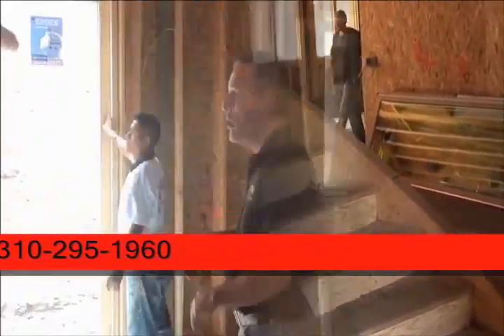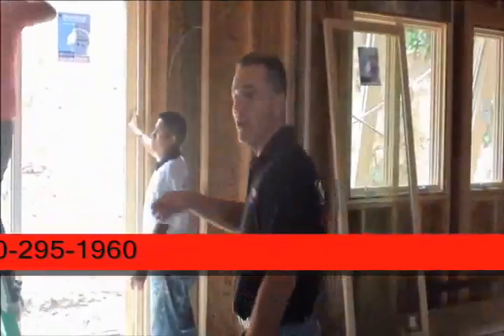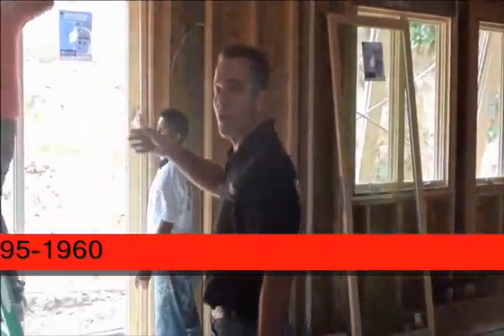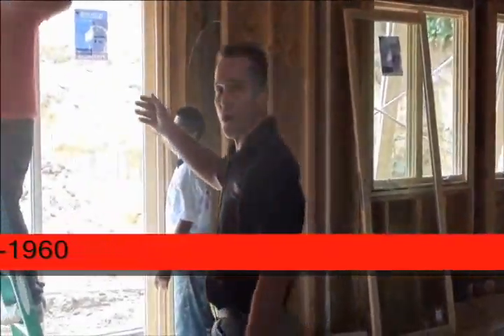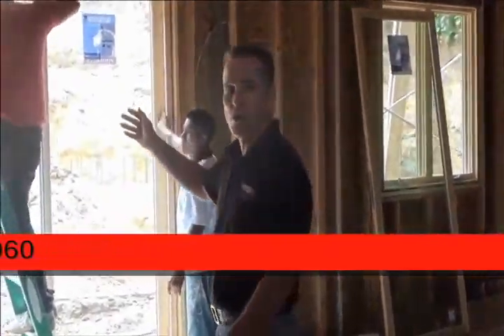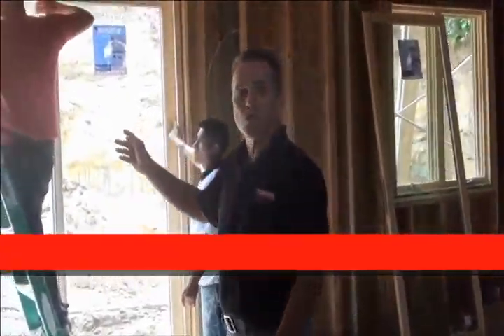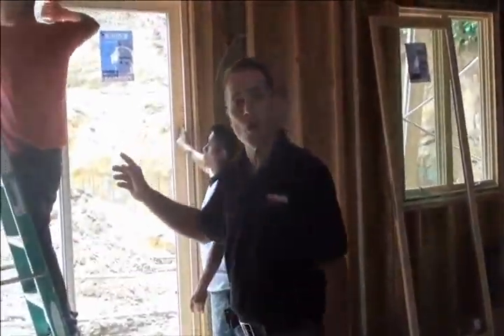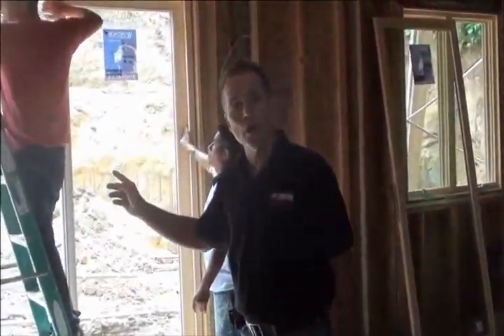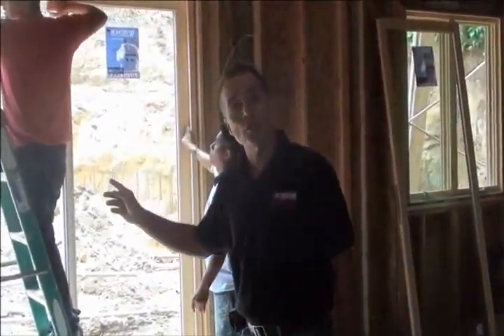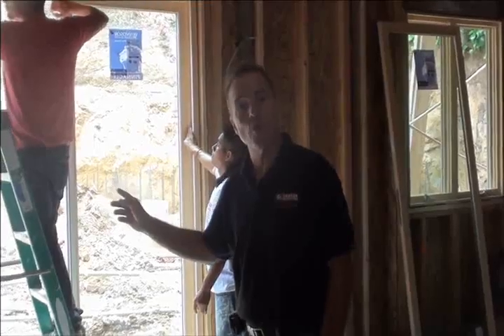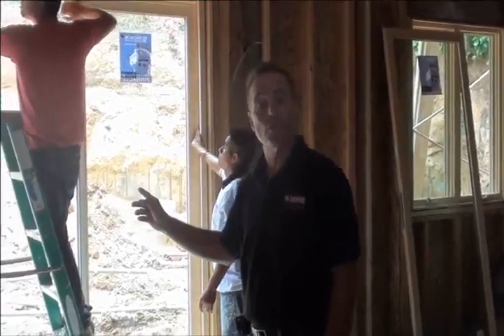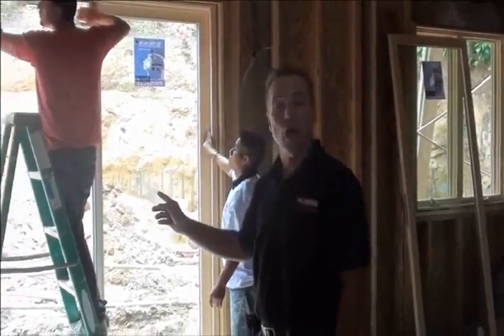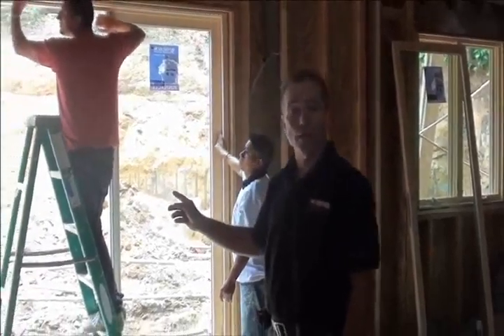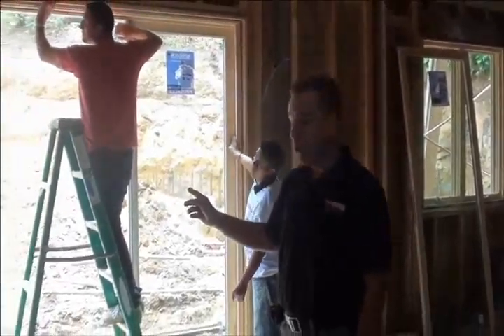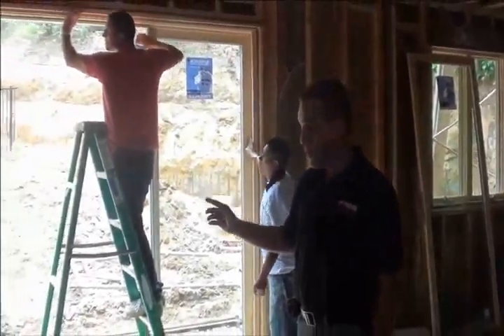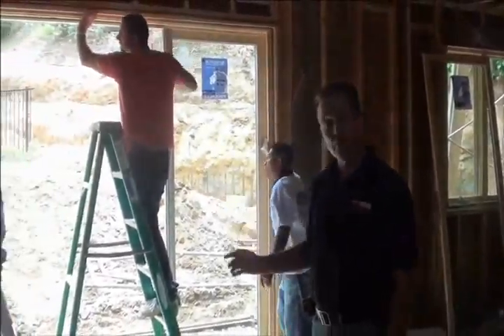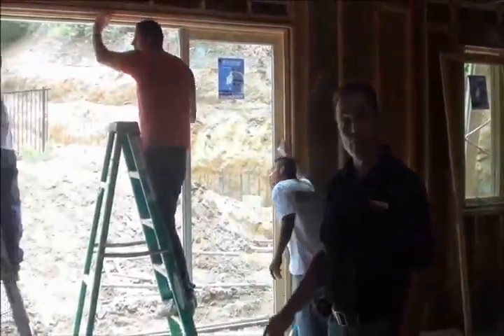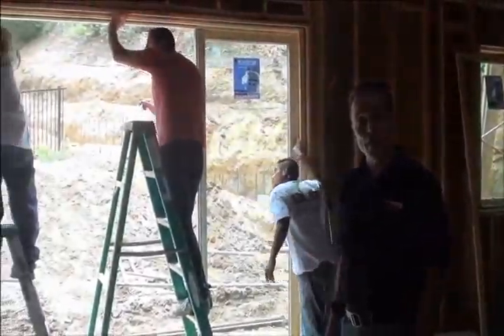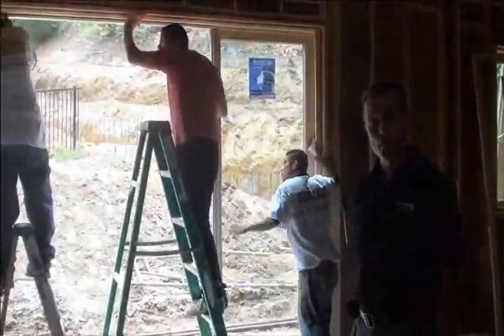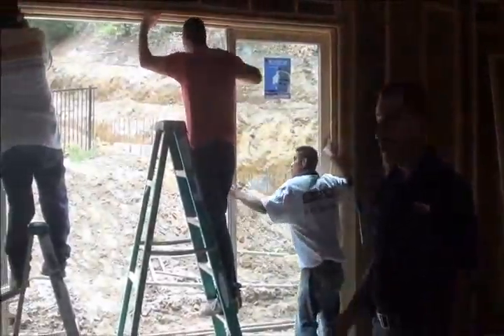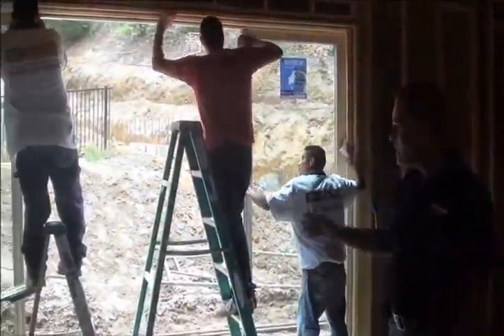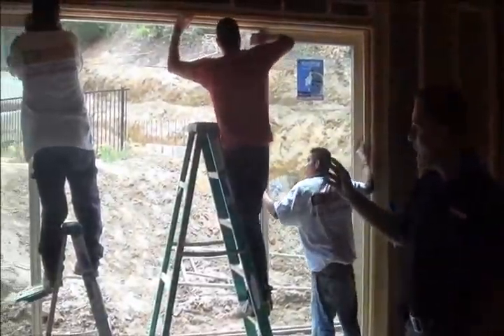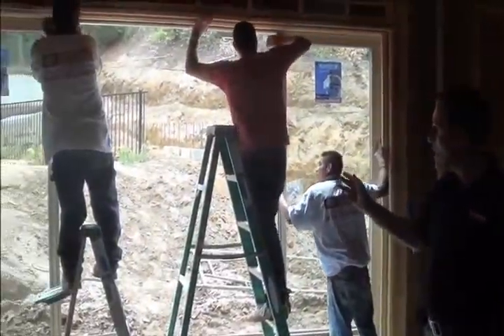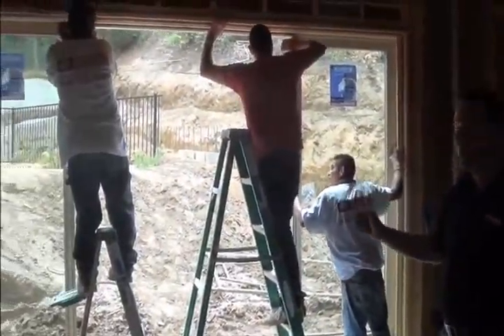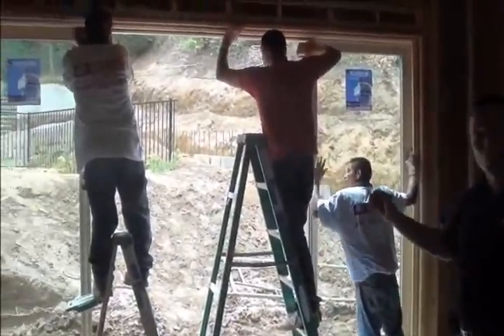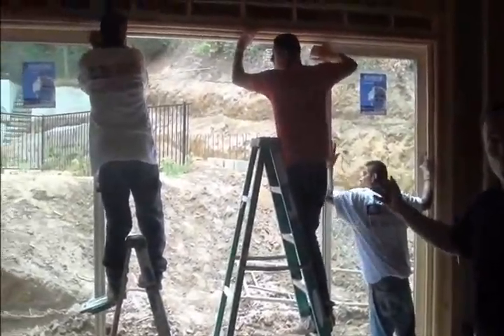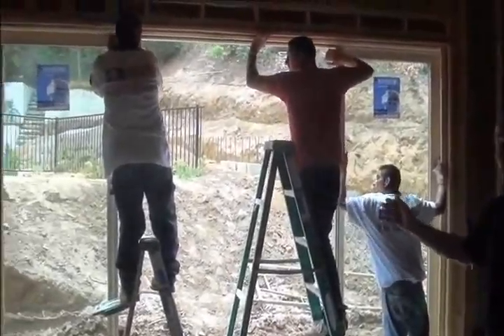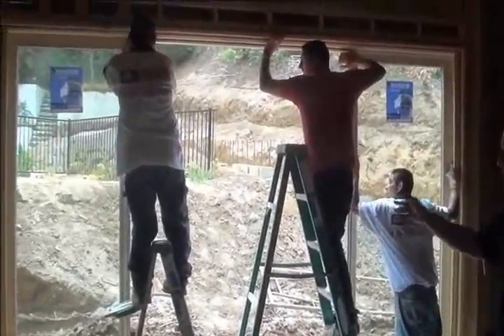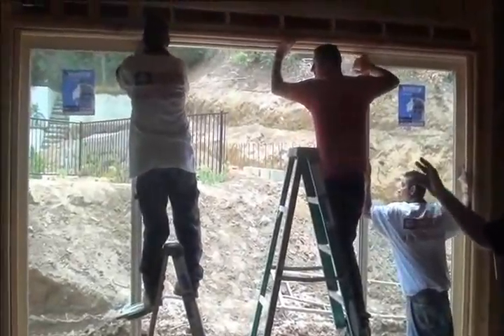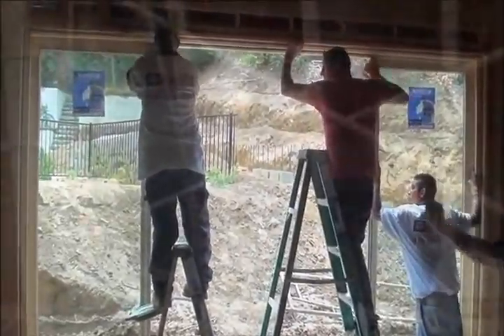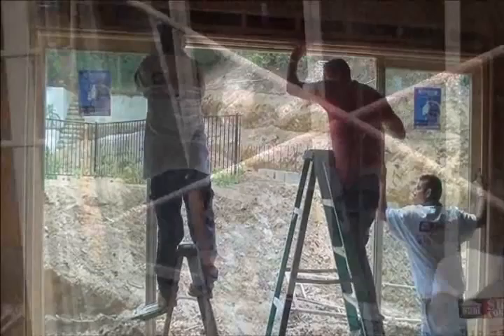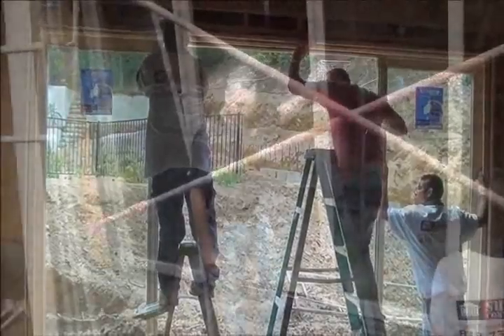Here you can see our crew is installing the 12-foot sliding doorway off the family room for easy access to the full area and the outdoor living room.